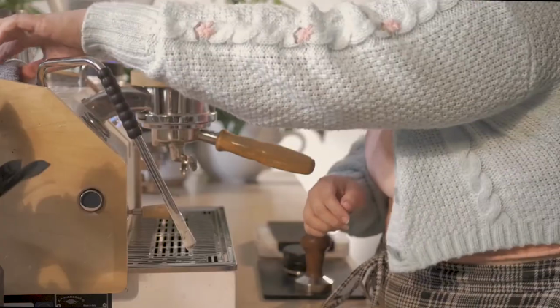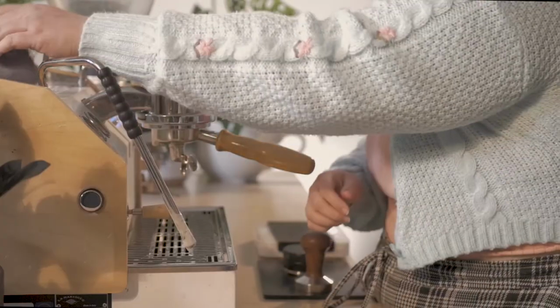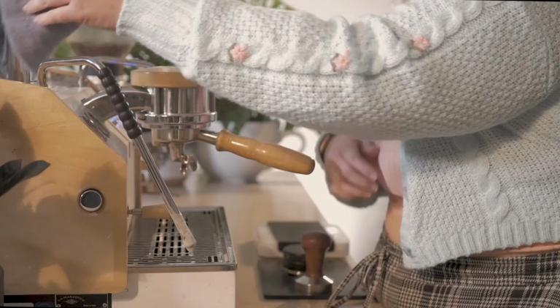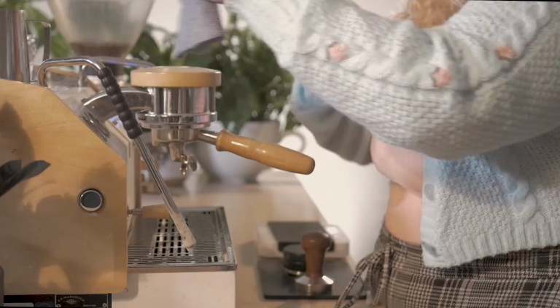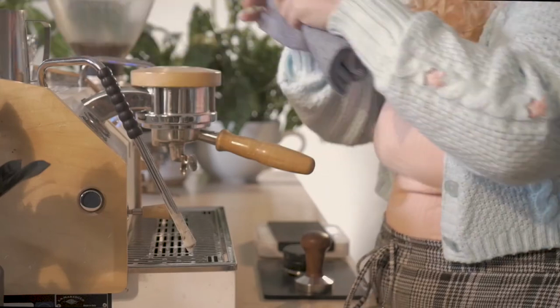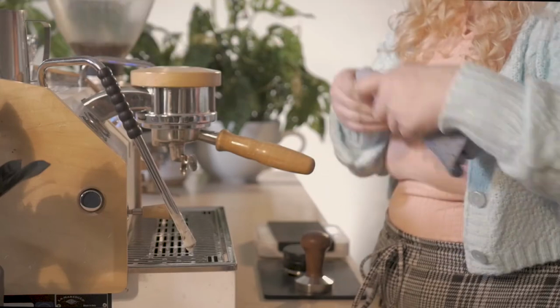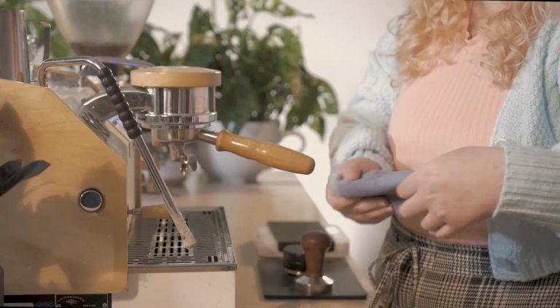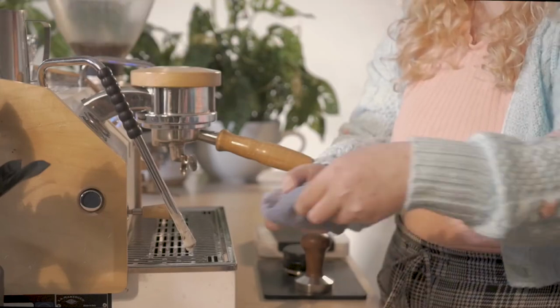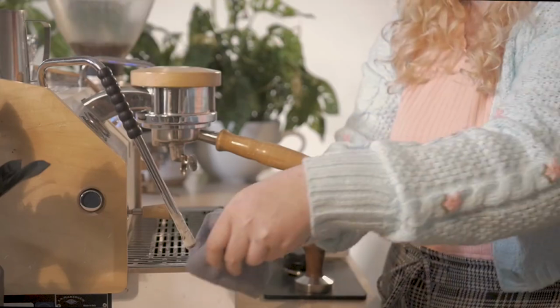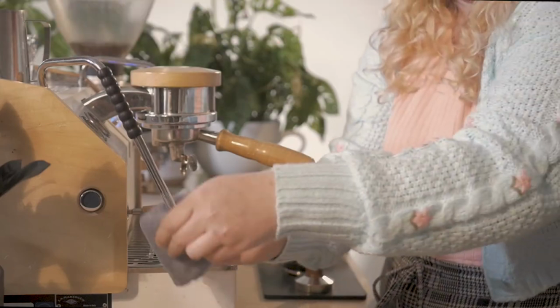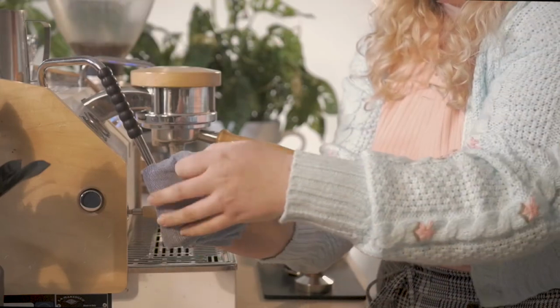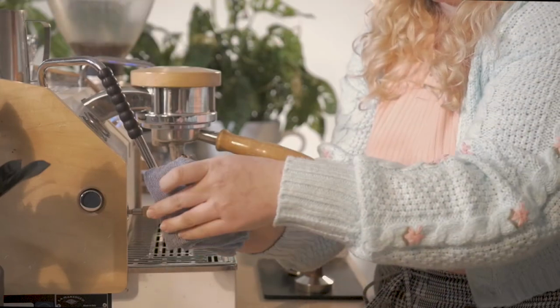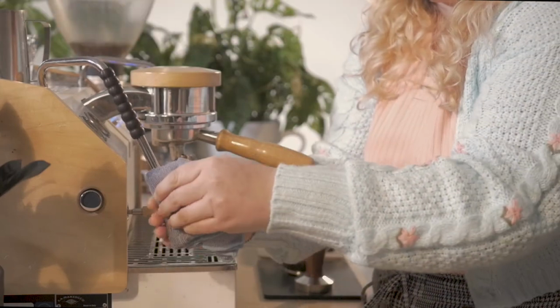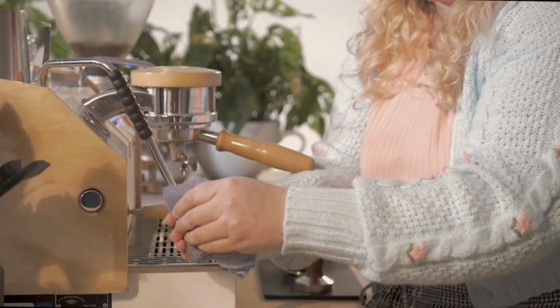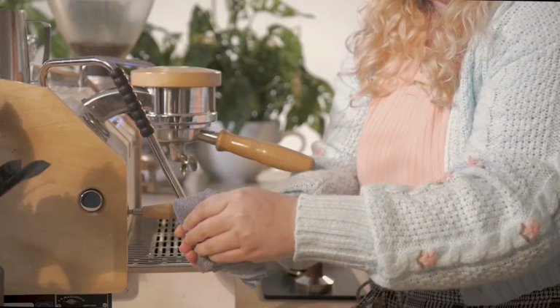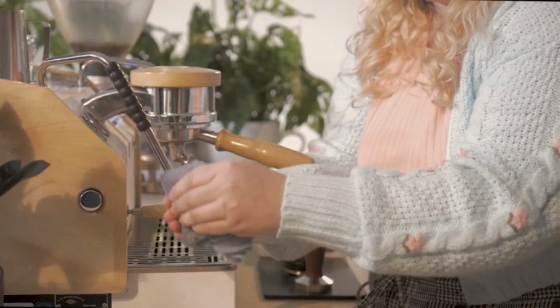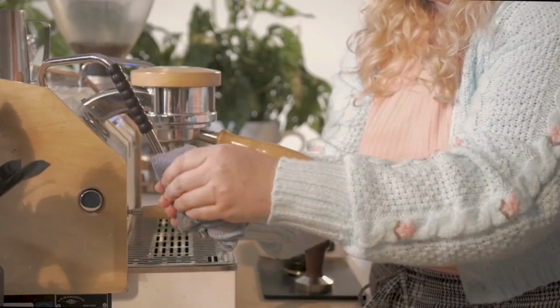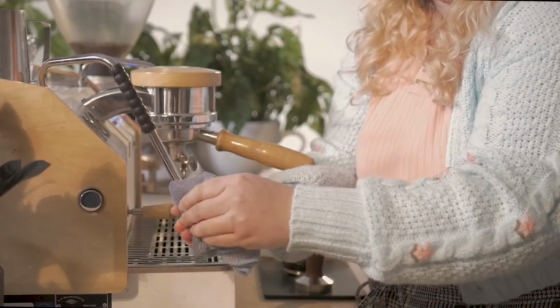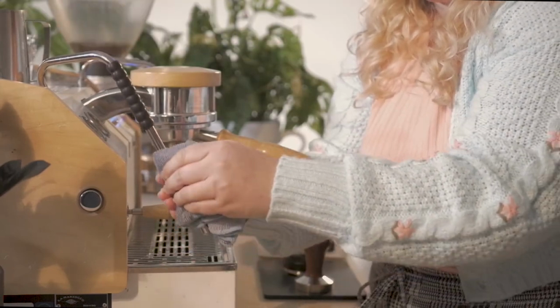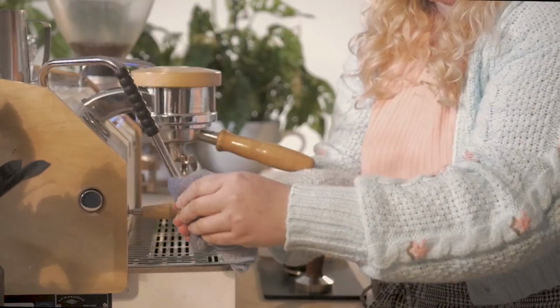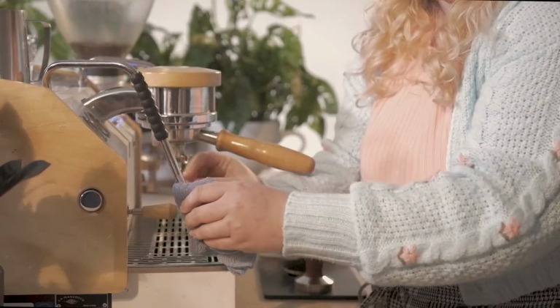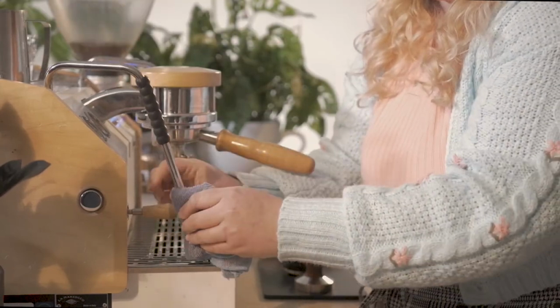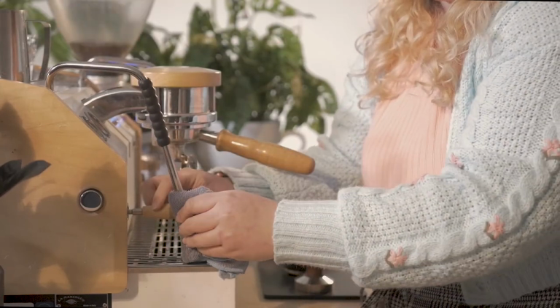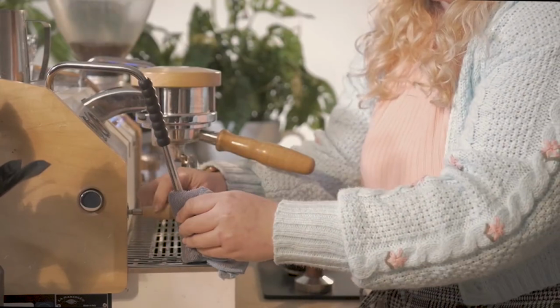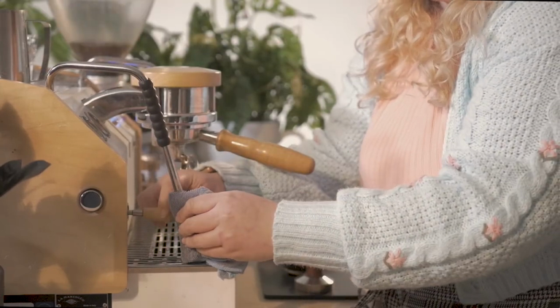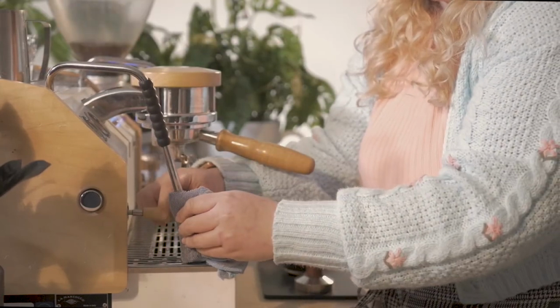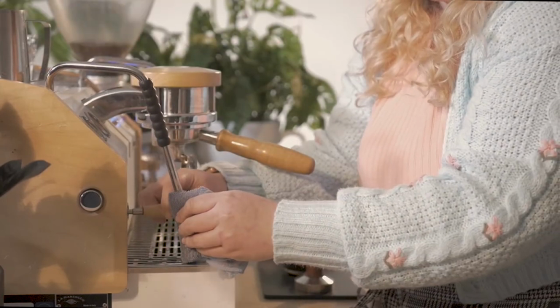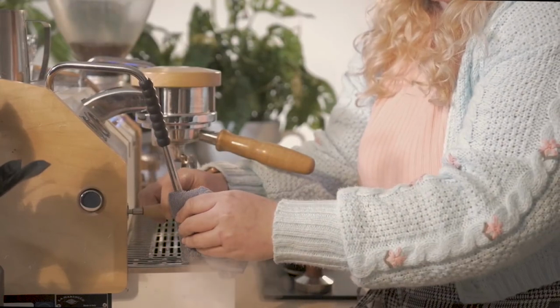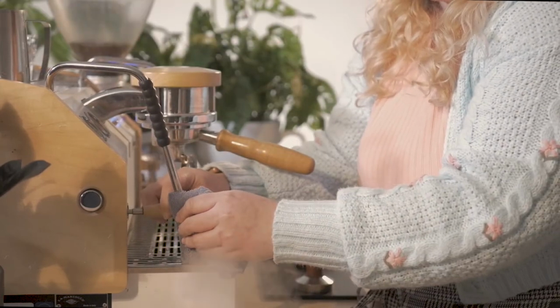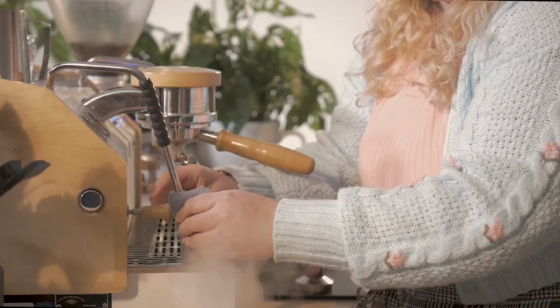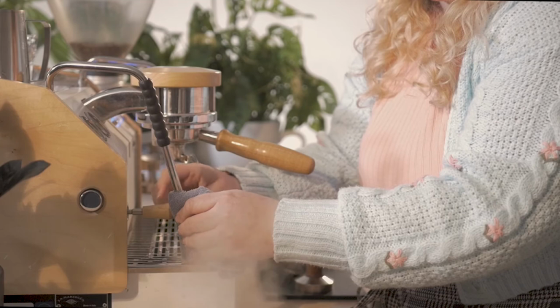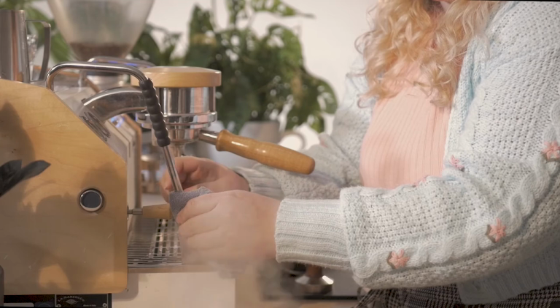Set the pitcher down on the counter and grab a damp towel. Wipe the steam wand thoroughly and purge the steam wand briefly.